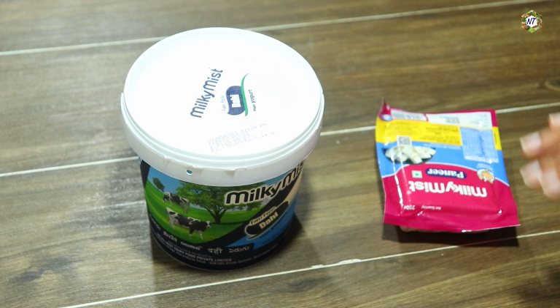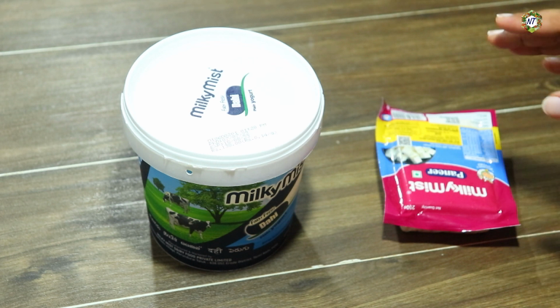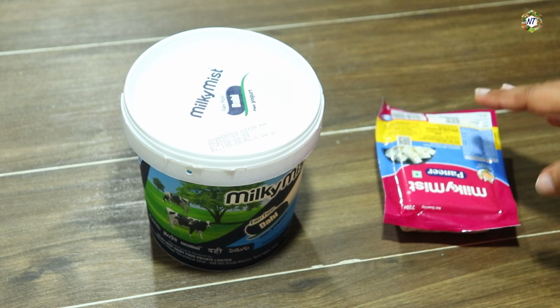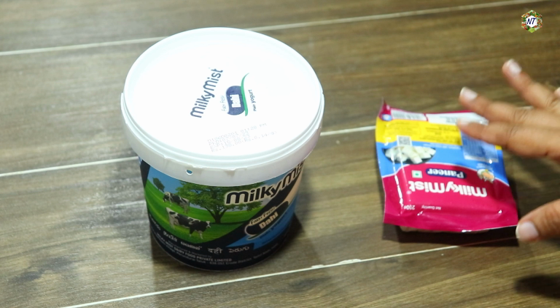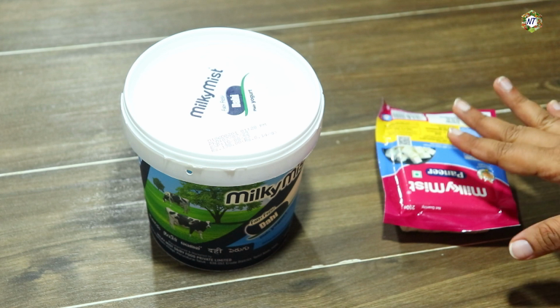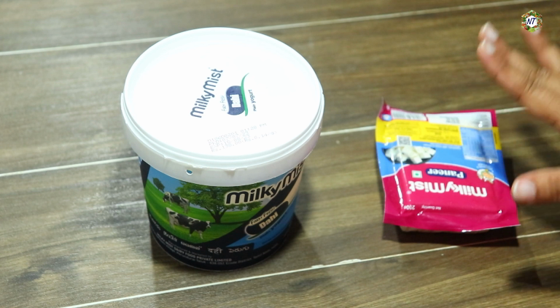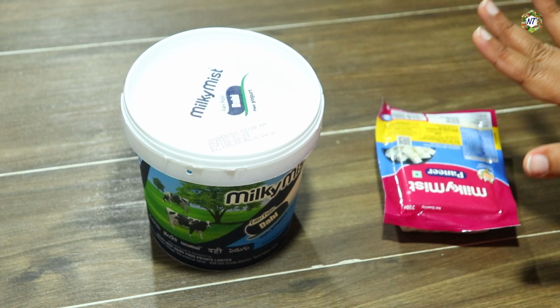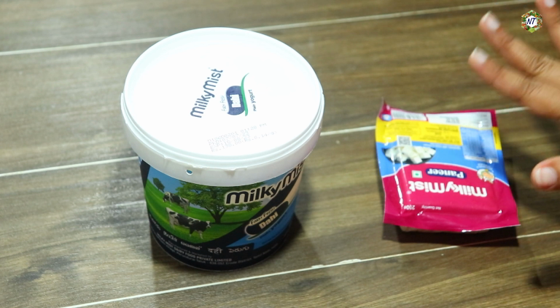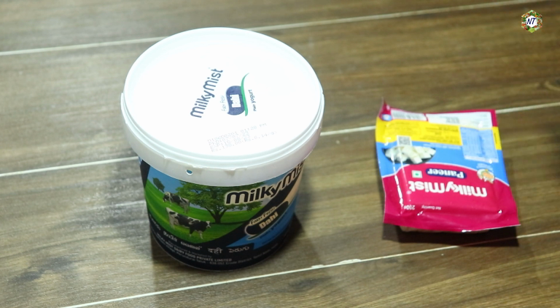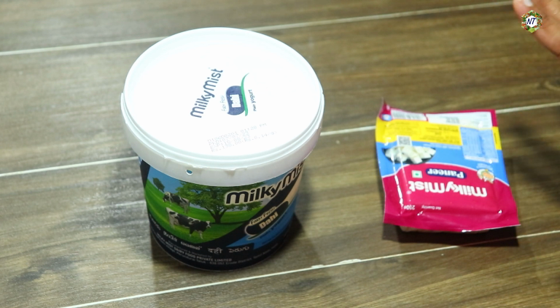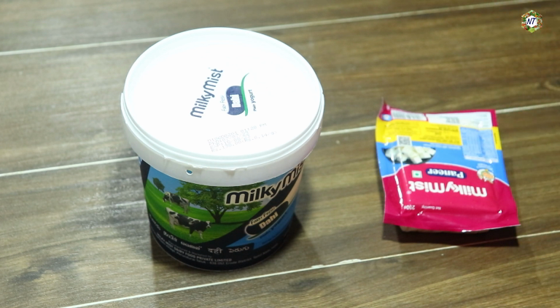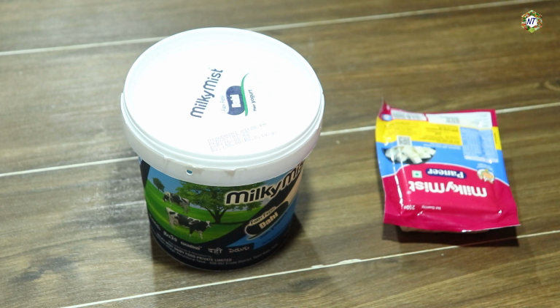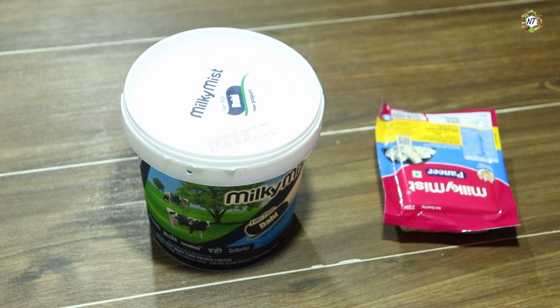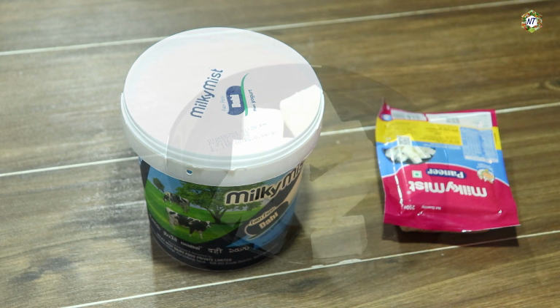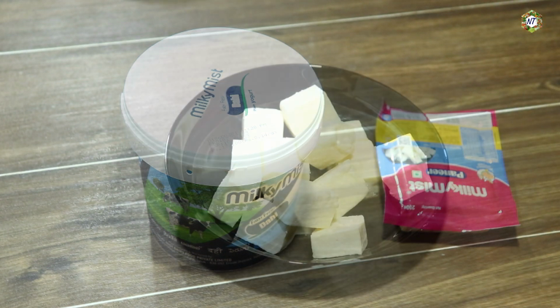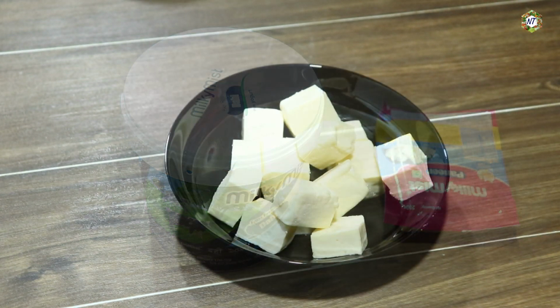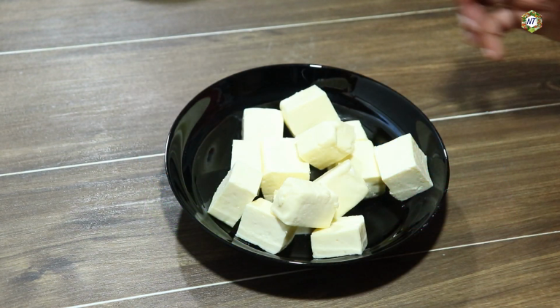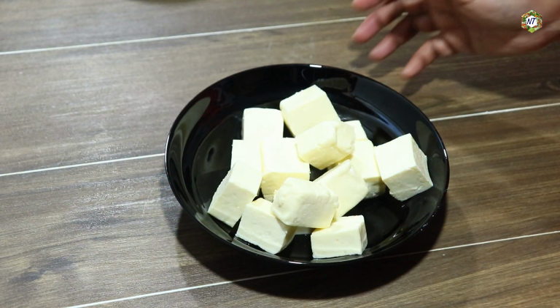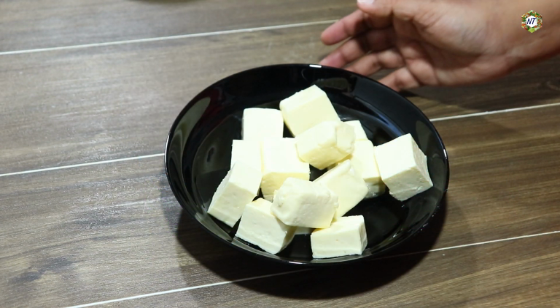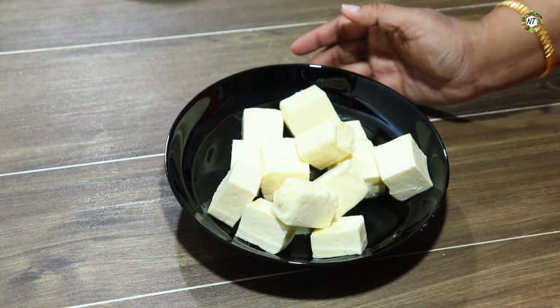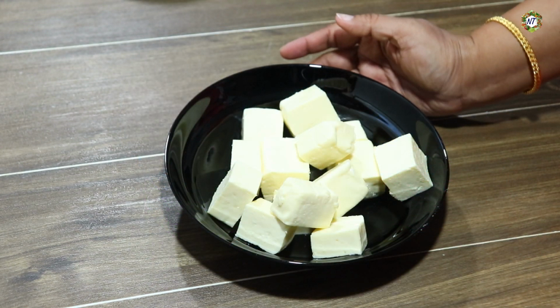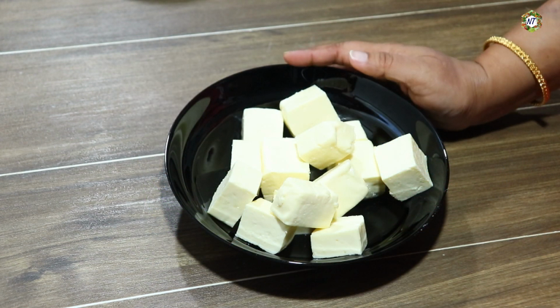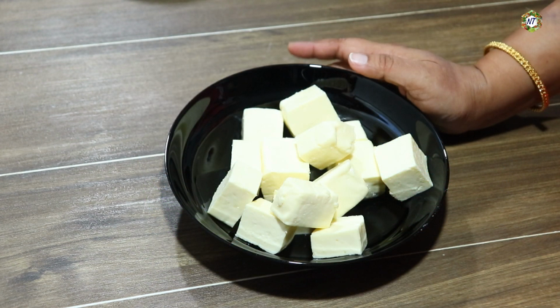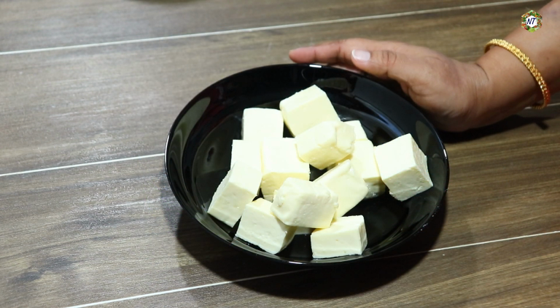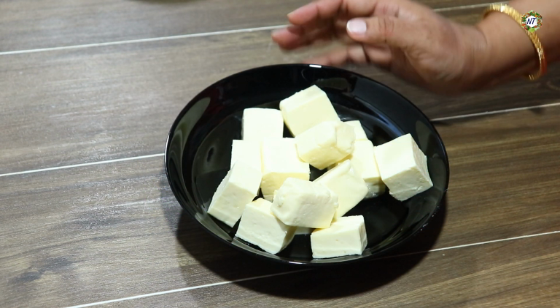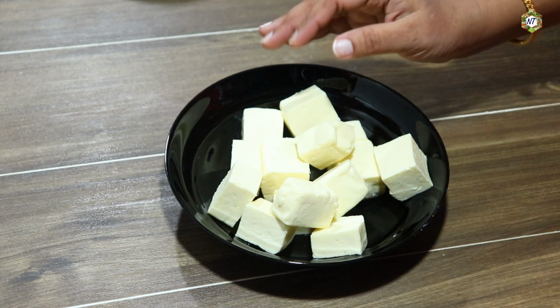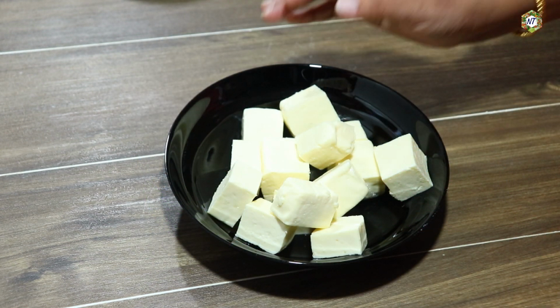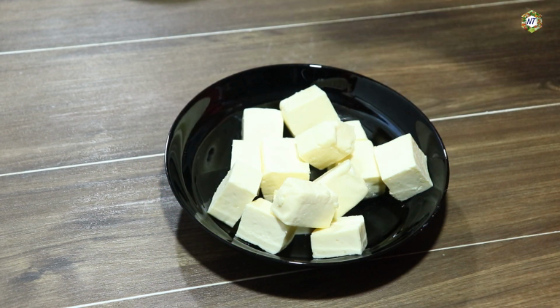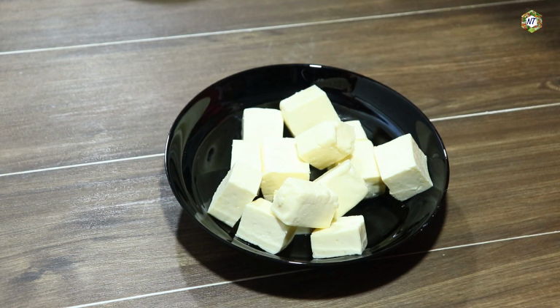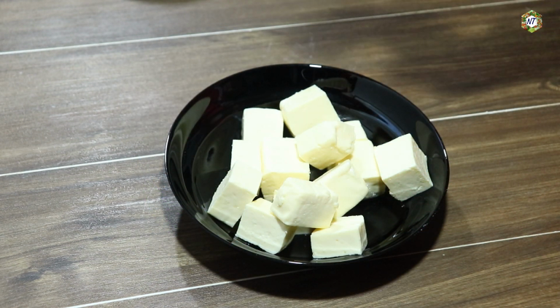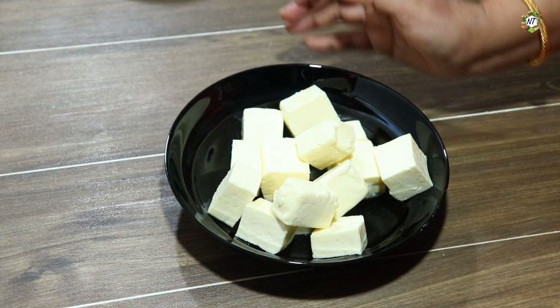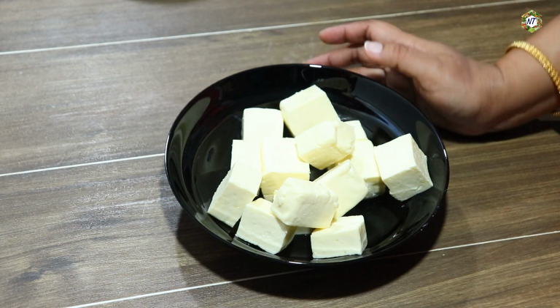Now we'll cook the paneer. We will cook the paneer in a few minutes.